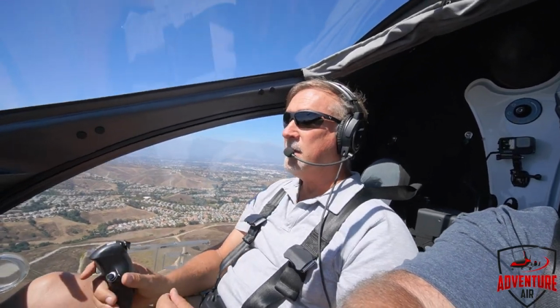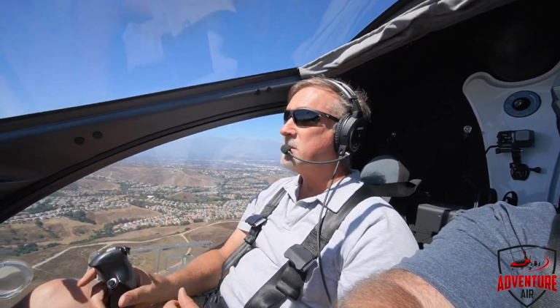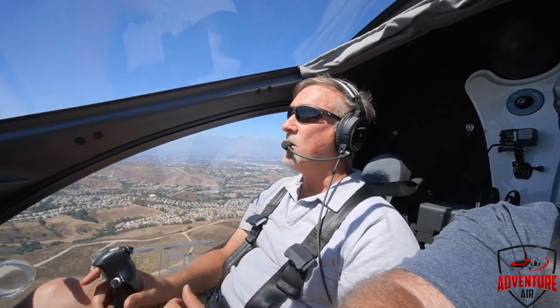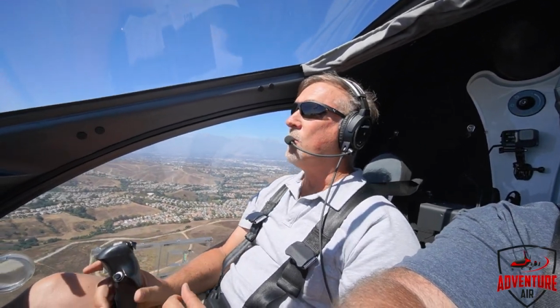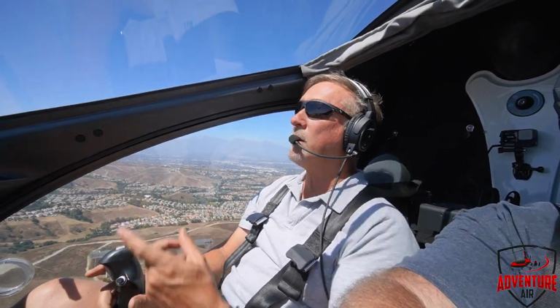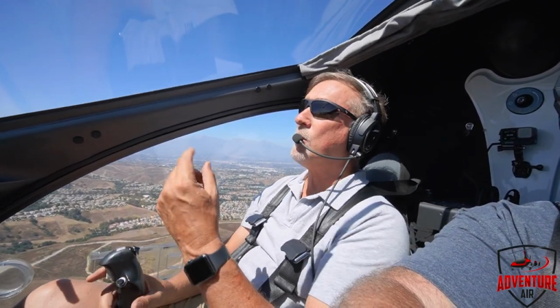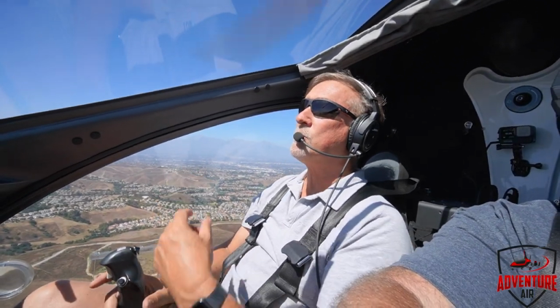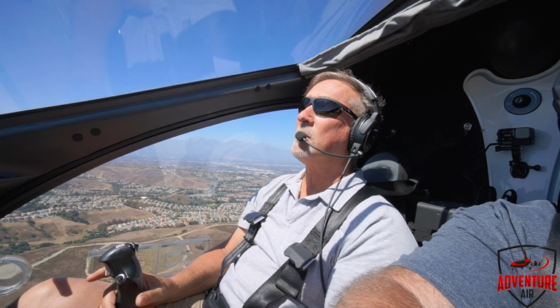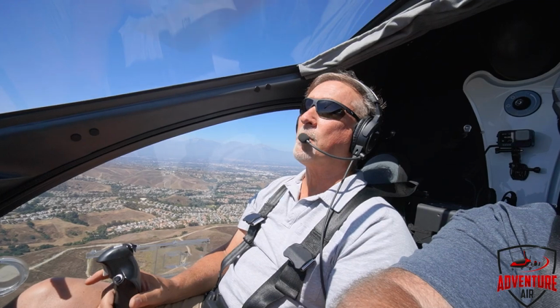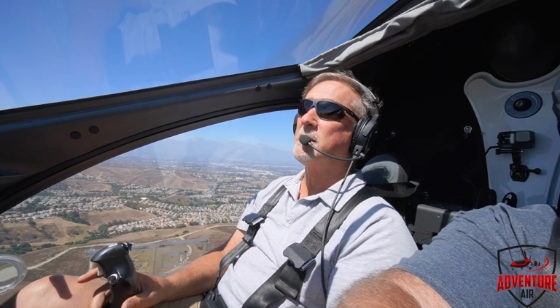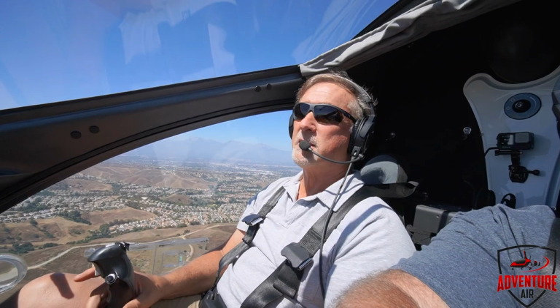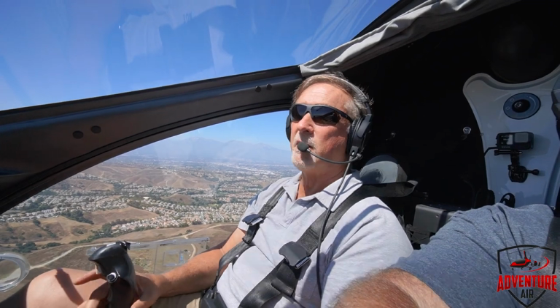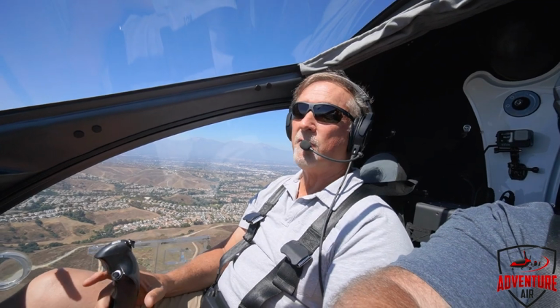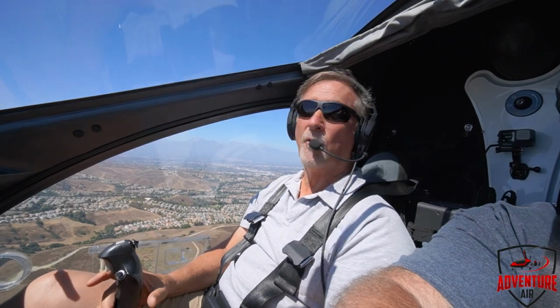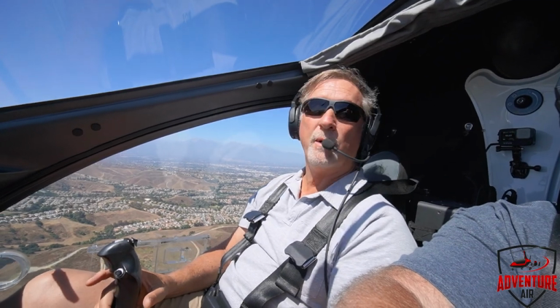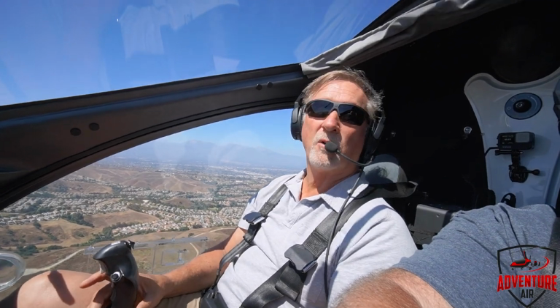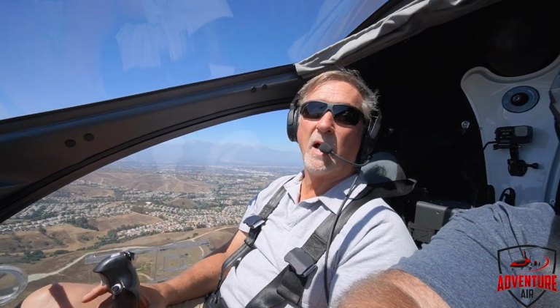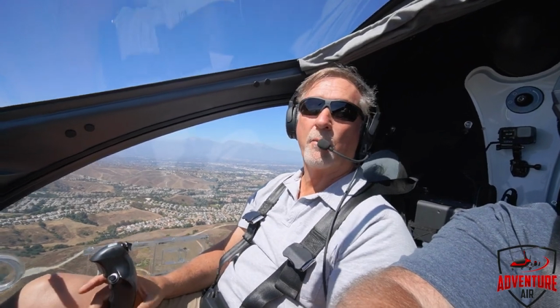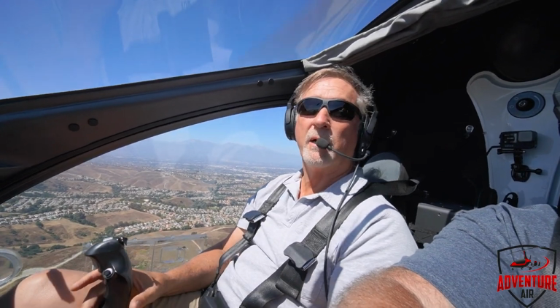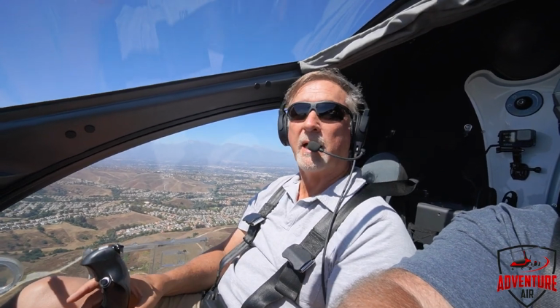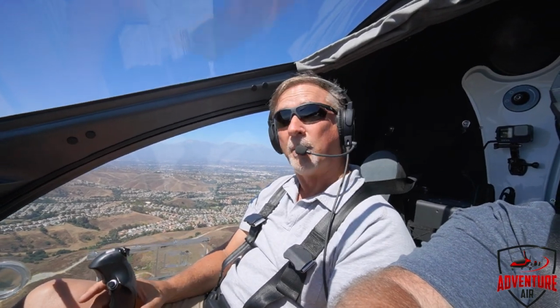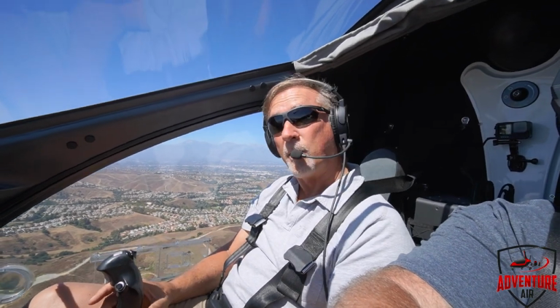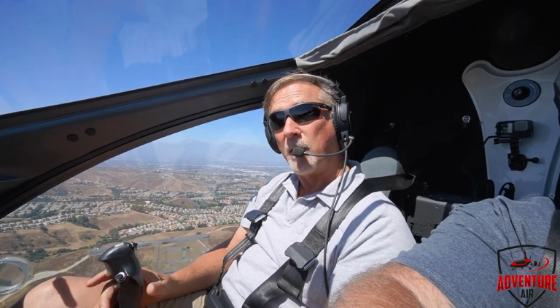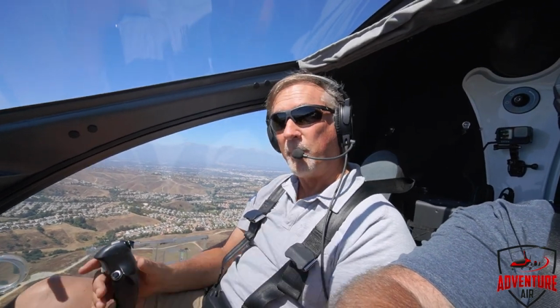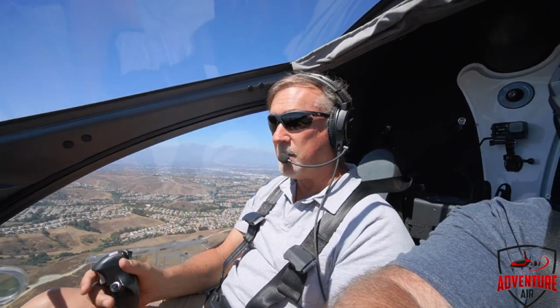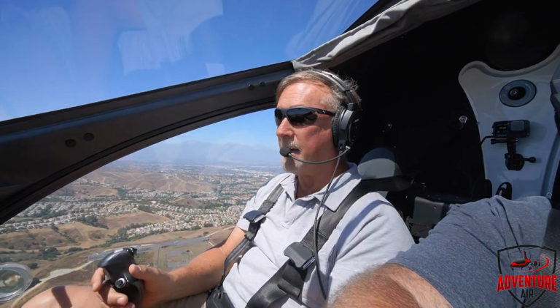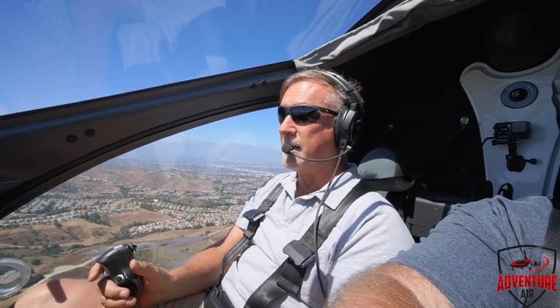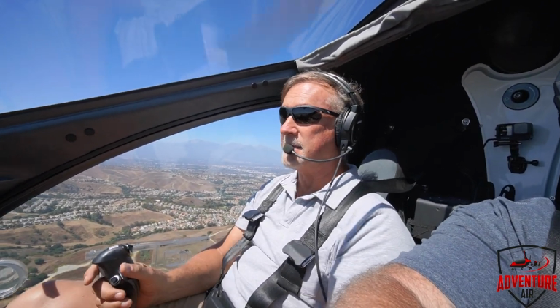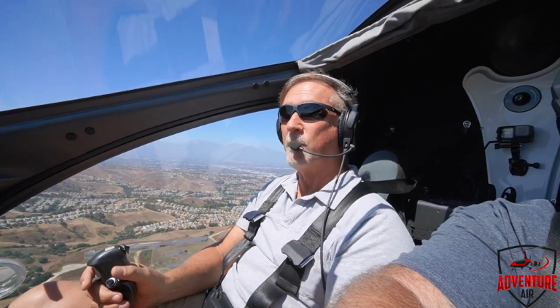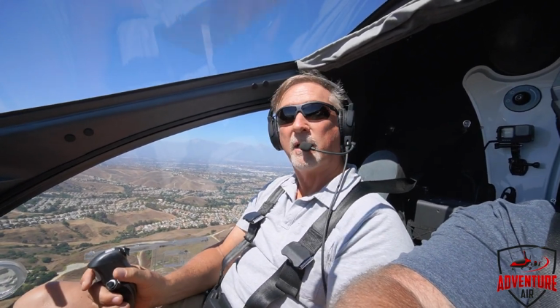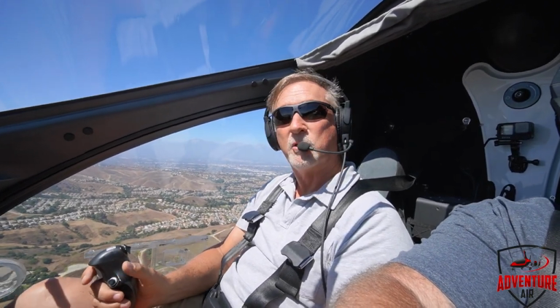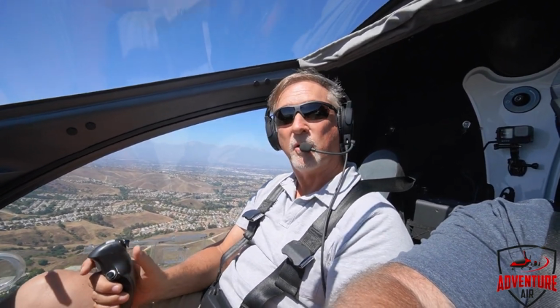So we're going to go over to a little practice area, and even though the winds are high we're going to play with it a little bit and see what I can show you.